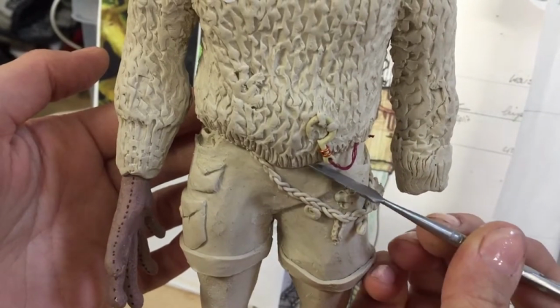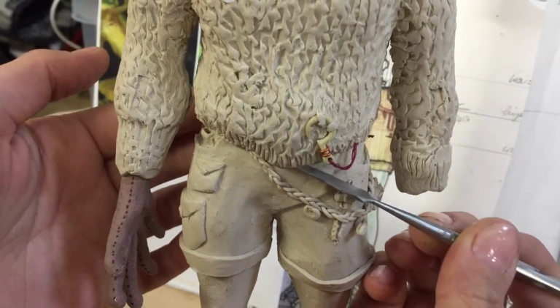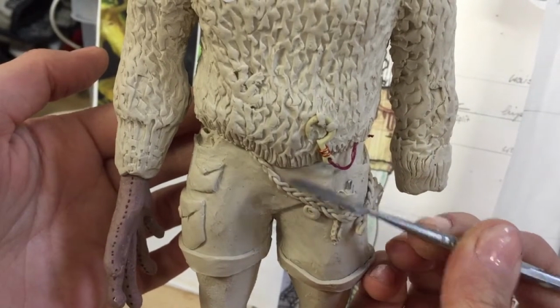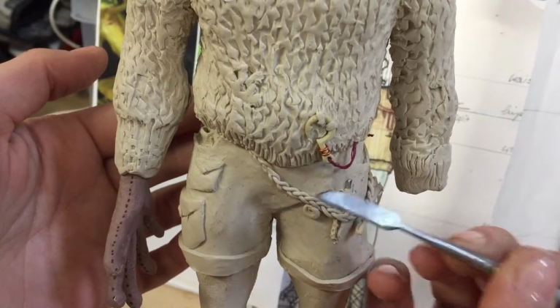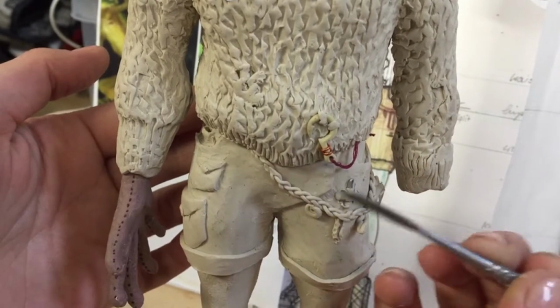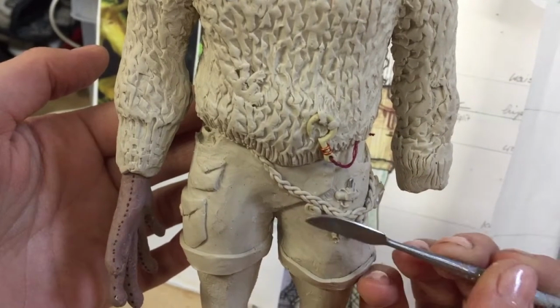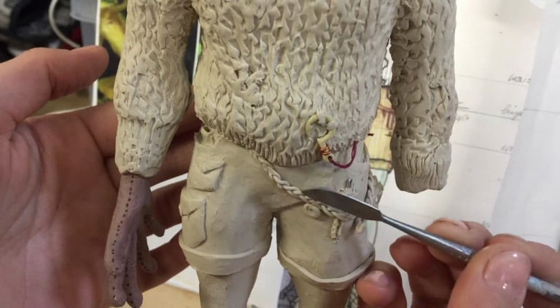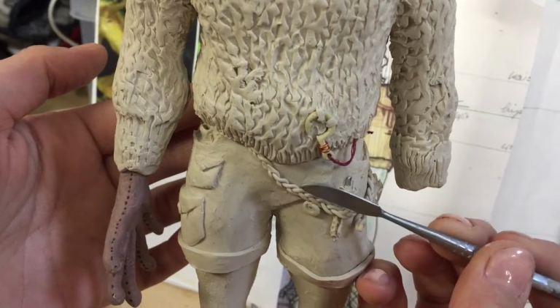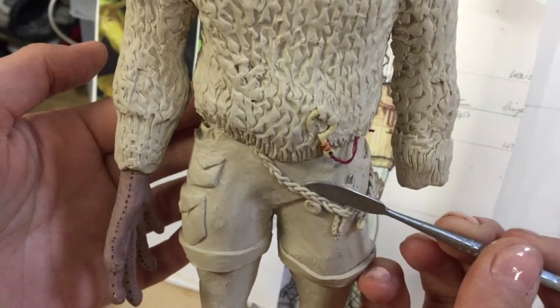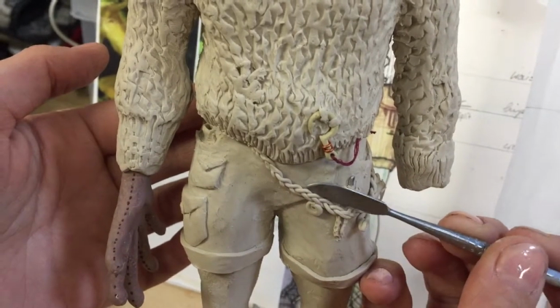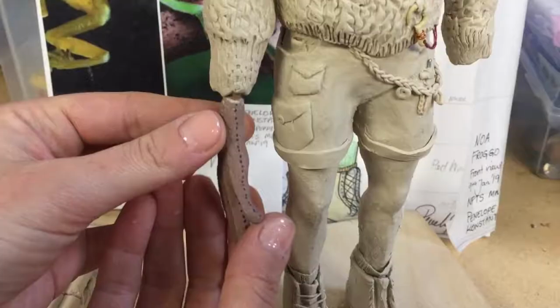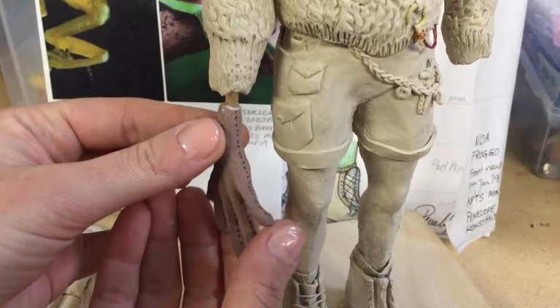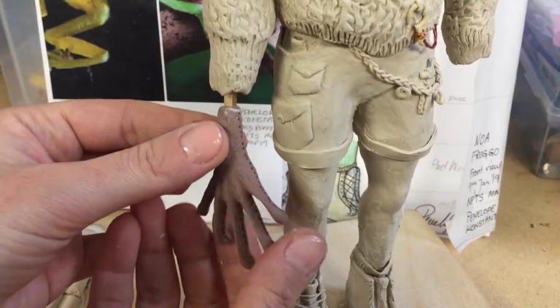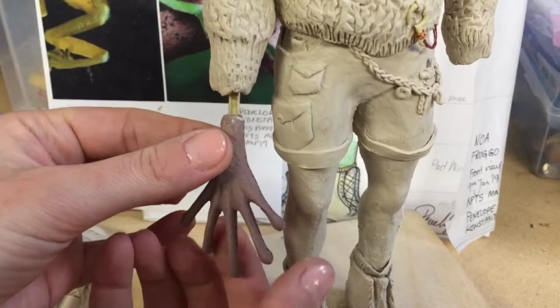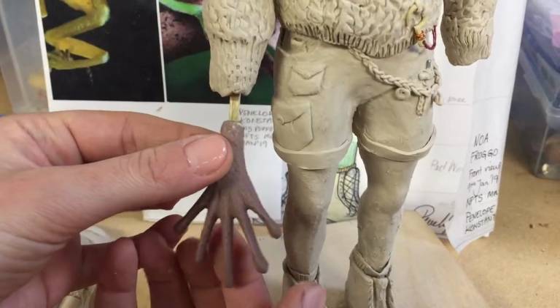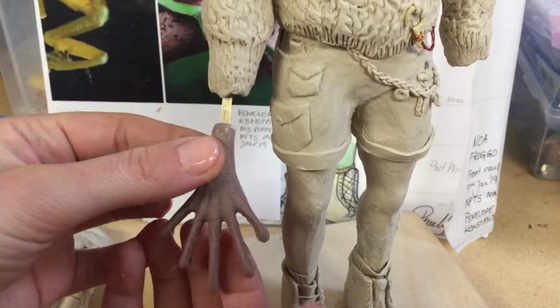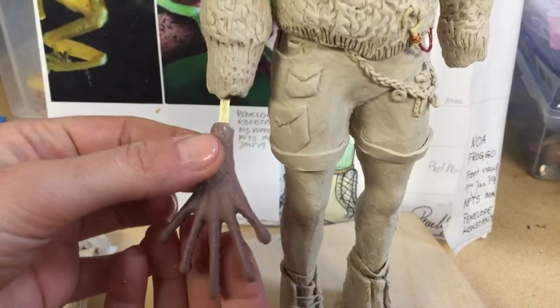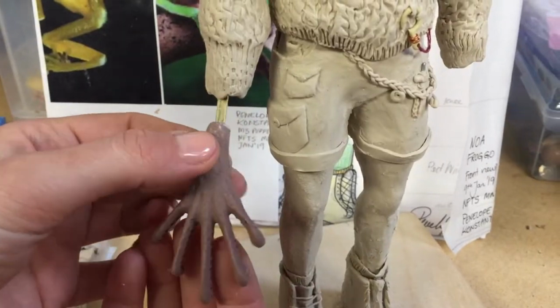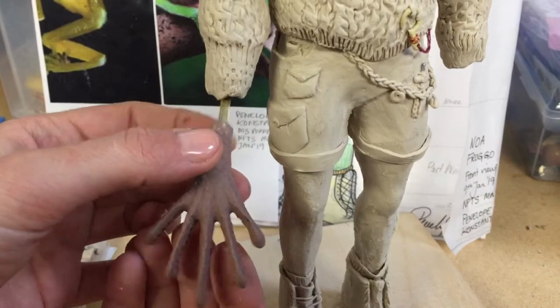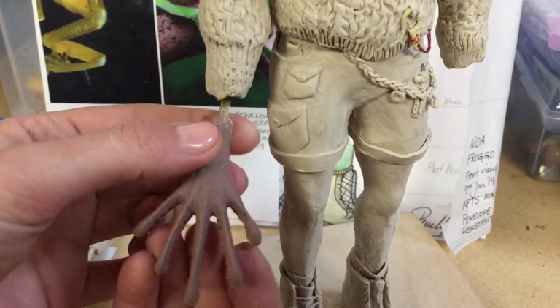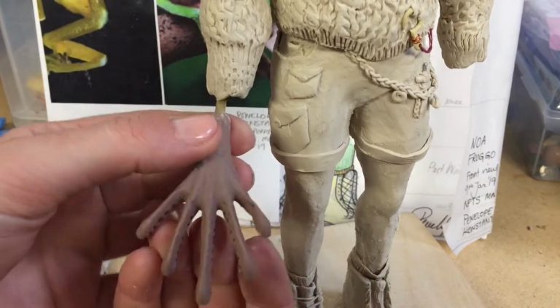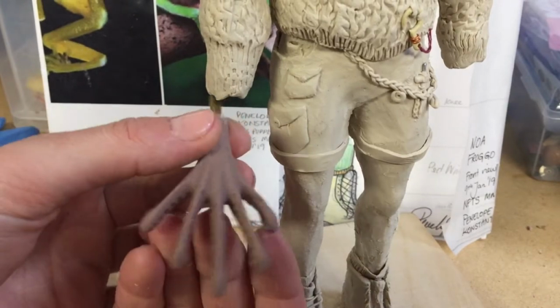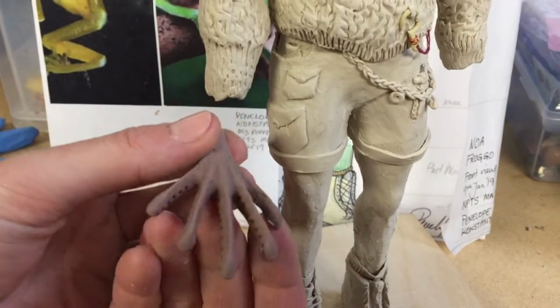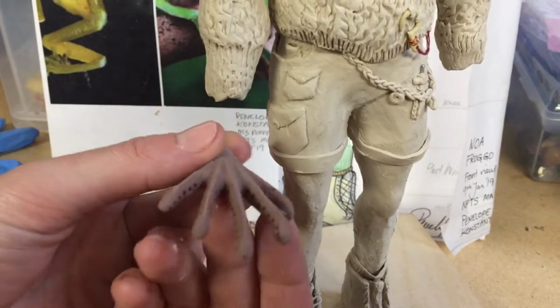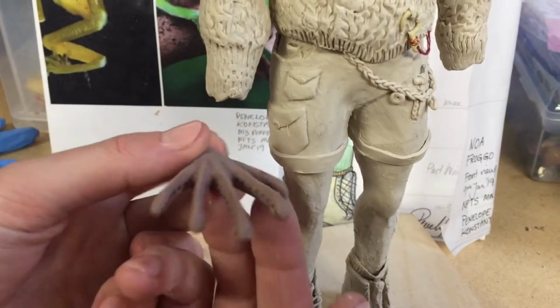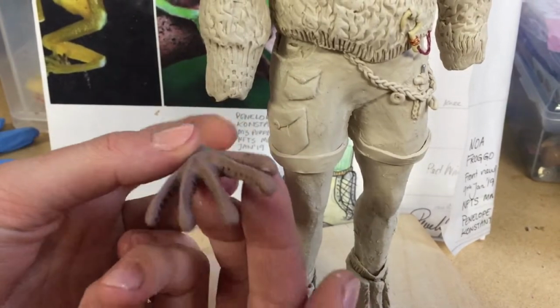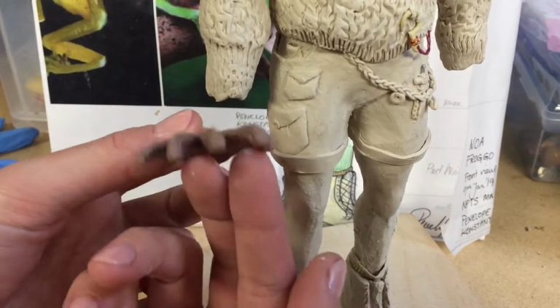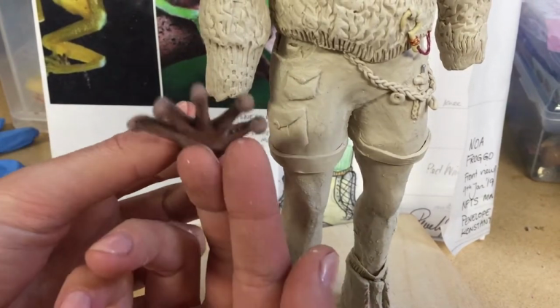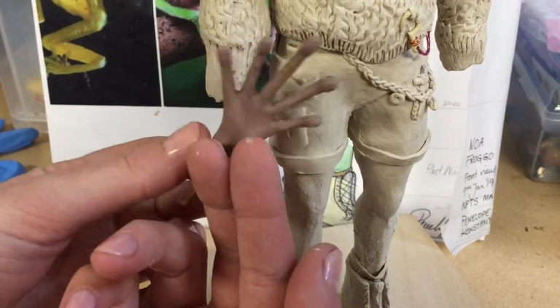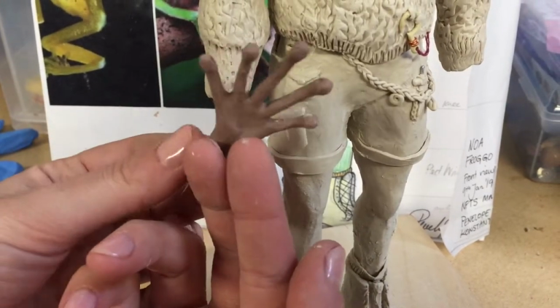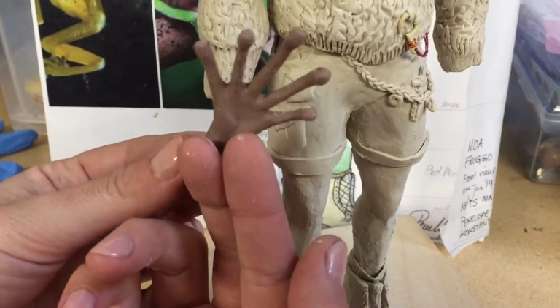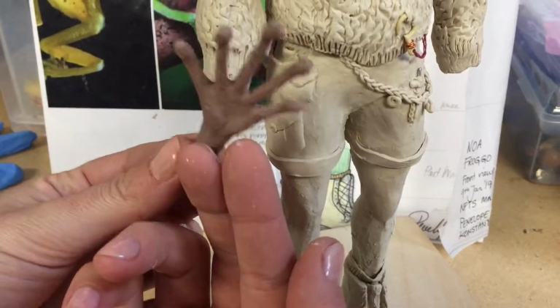At the moment I'm doing the molds for the hands, and I will continue on doing molds for the shoes and the head soon.